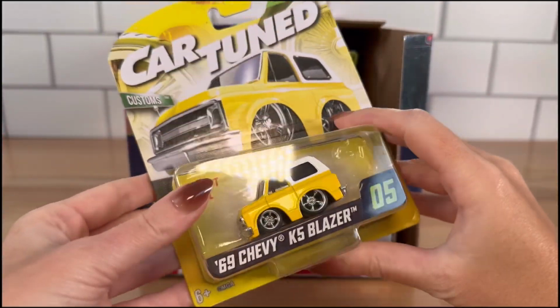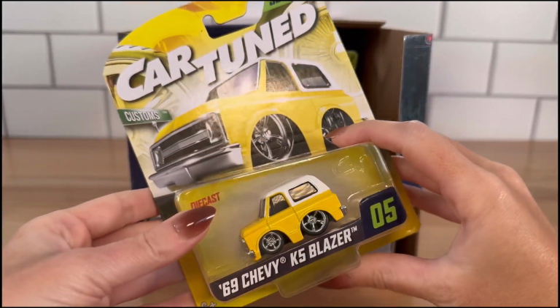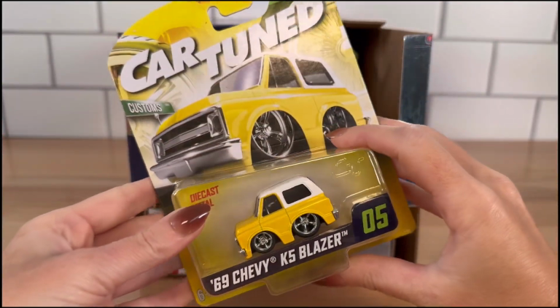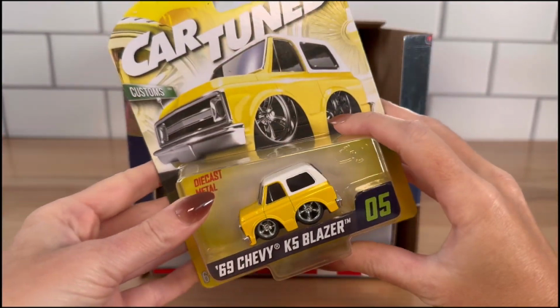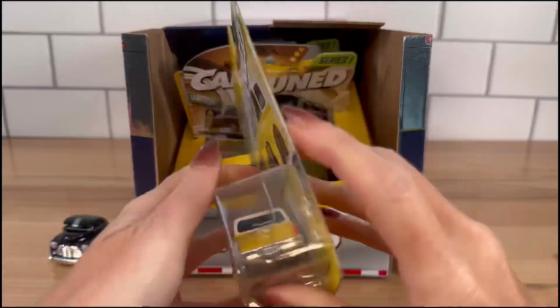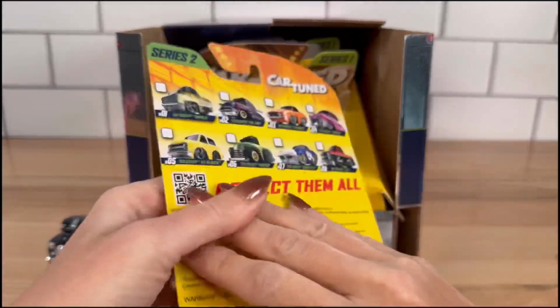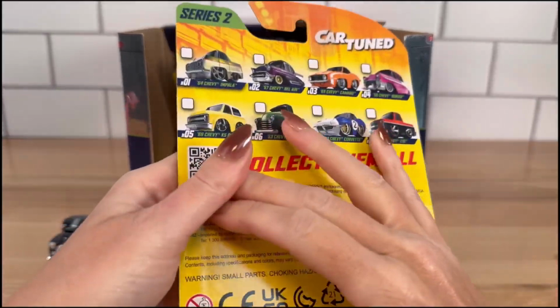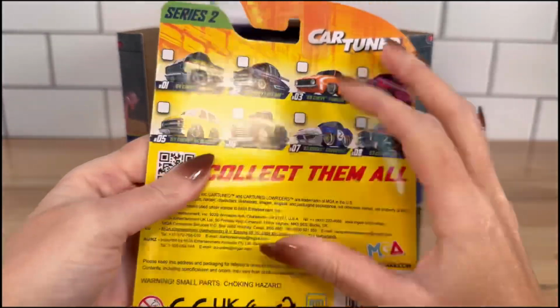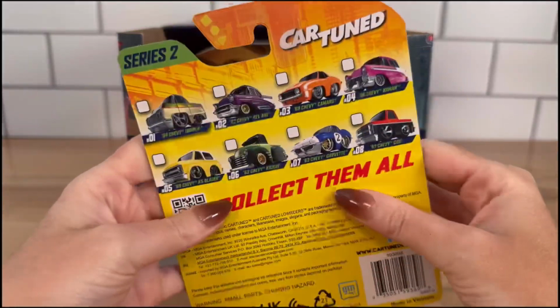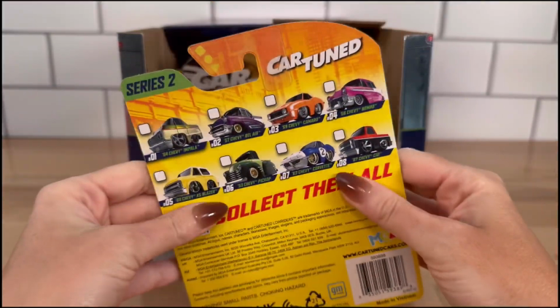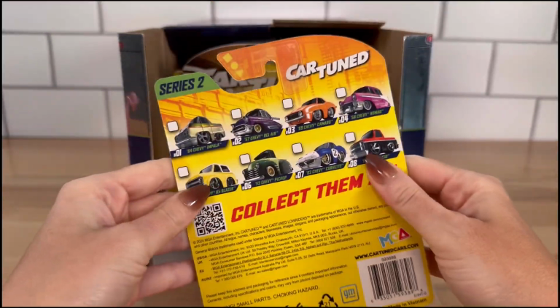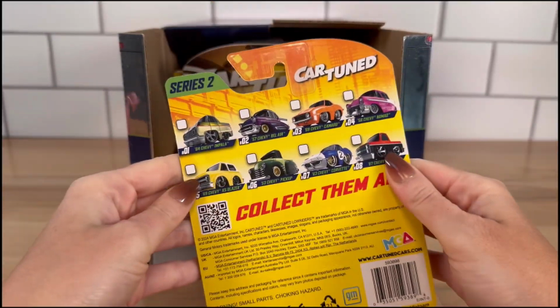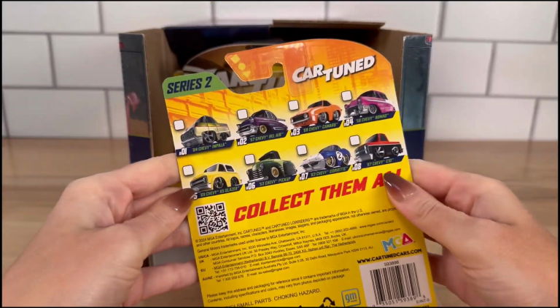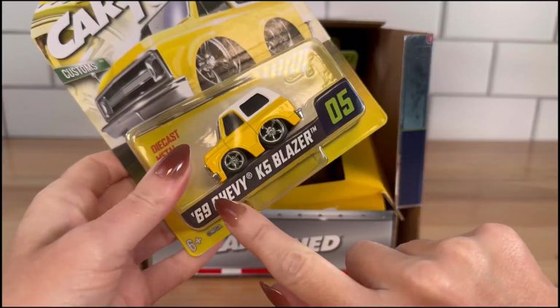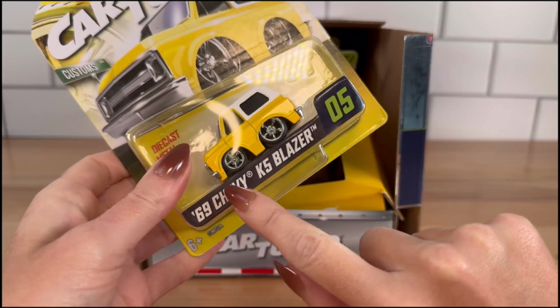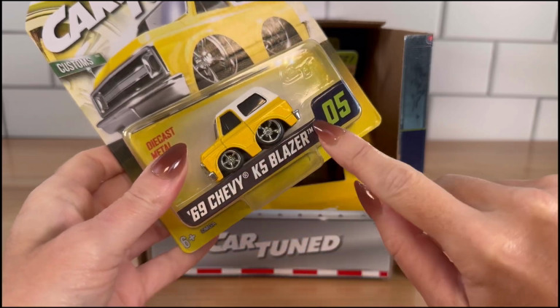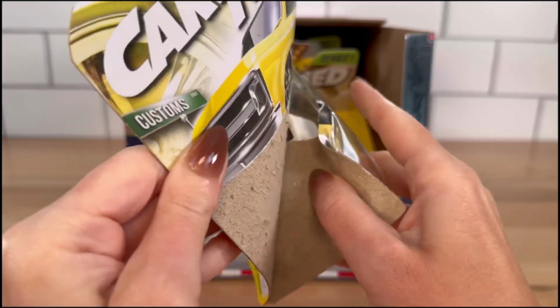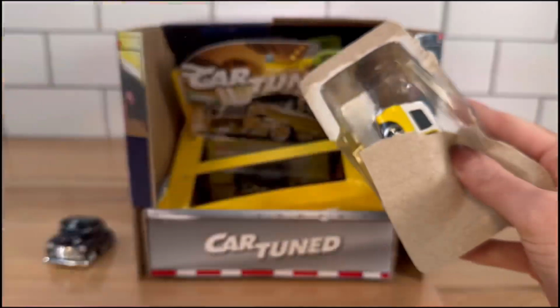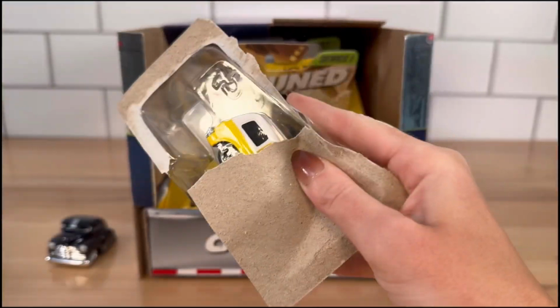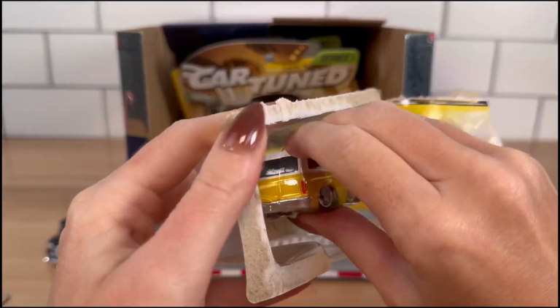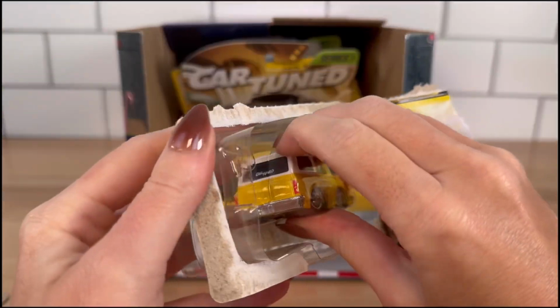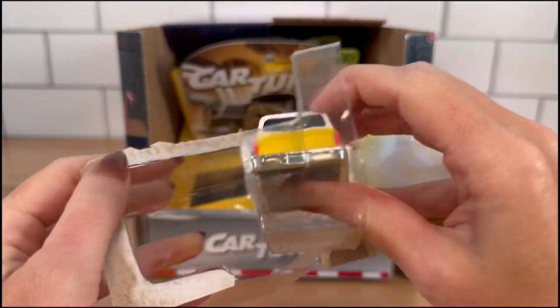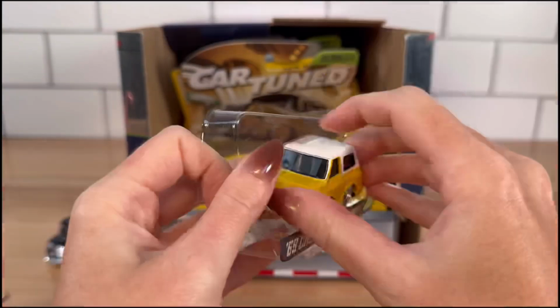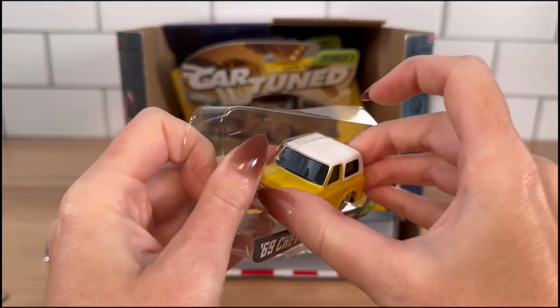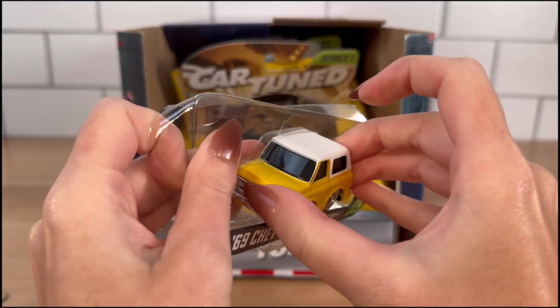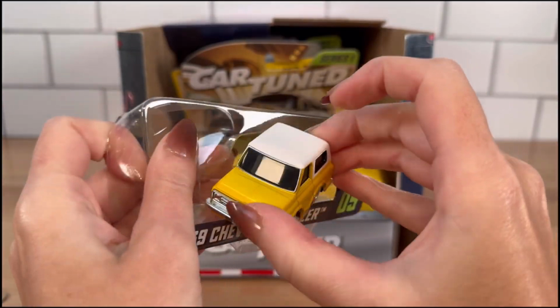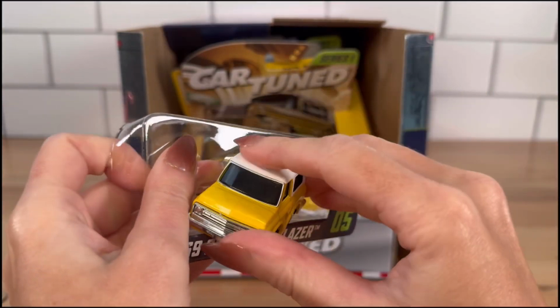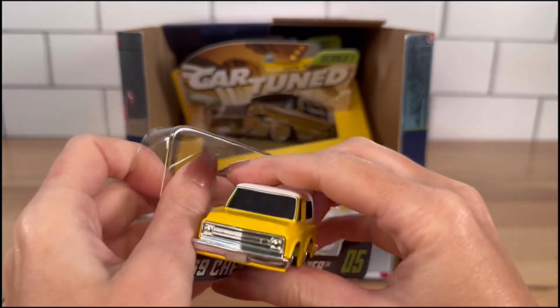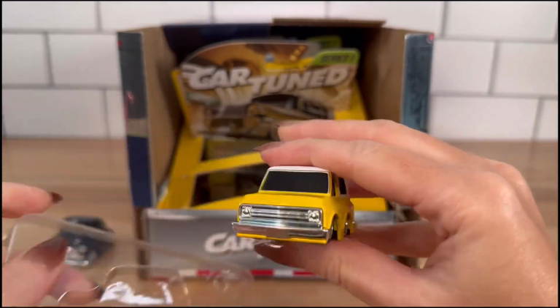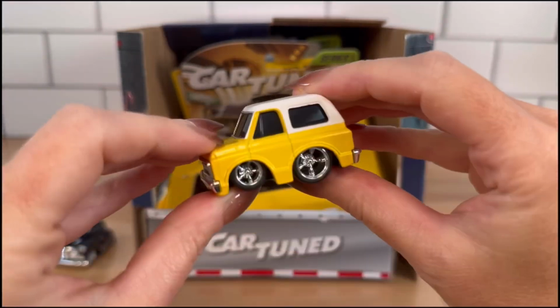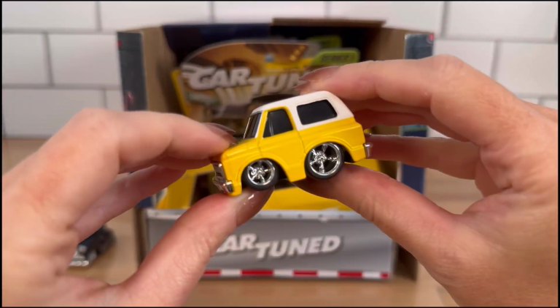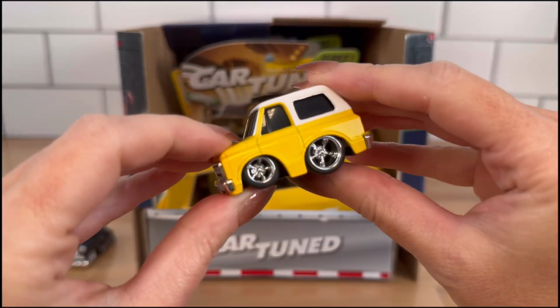Next we have a '69 Chevy Blazer. I love the yellow!